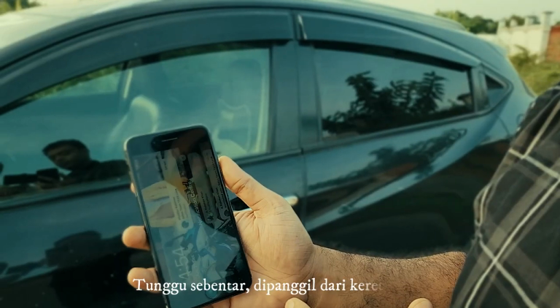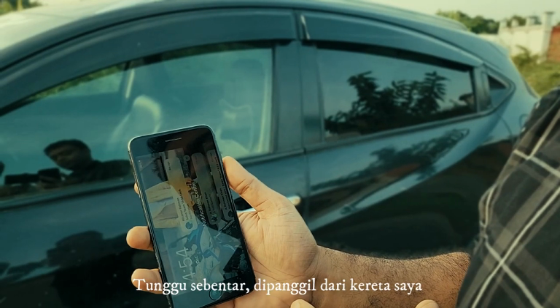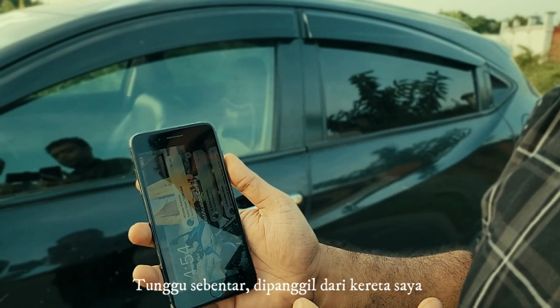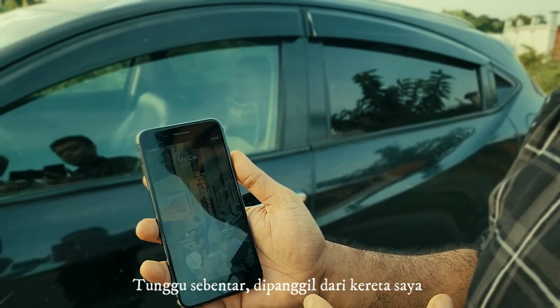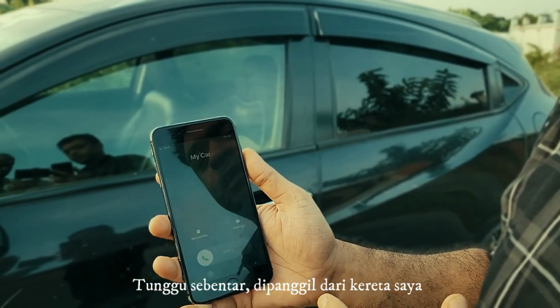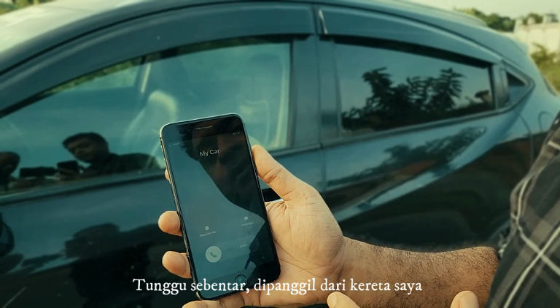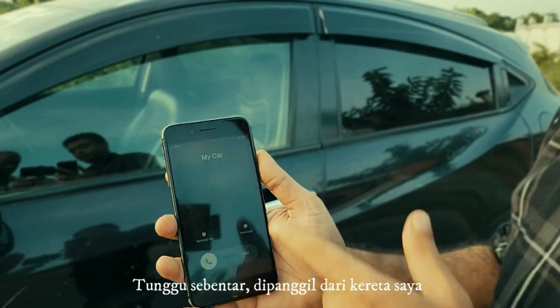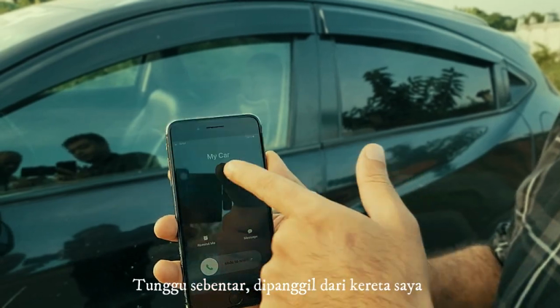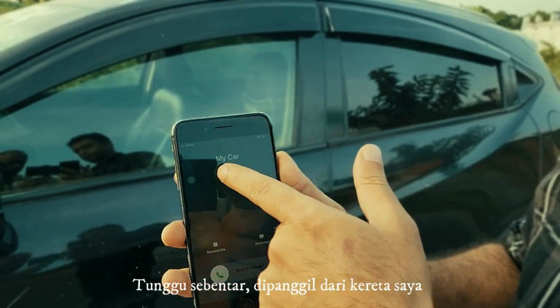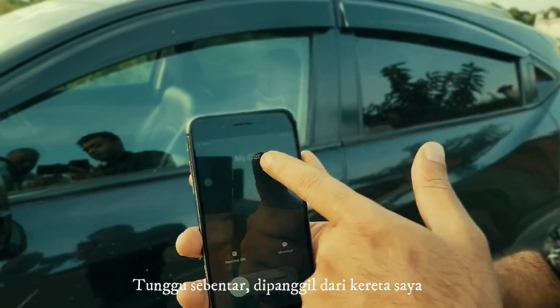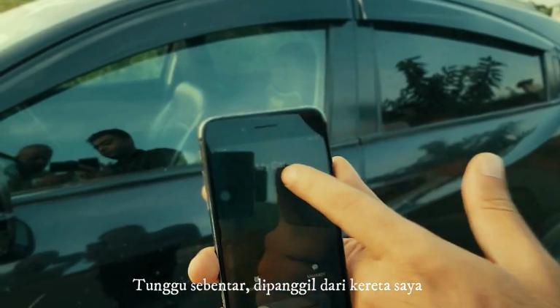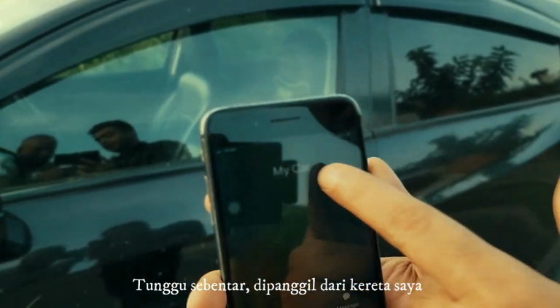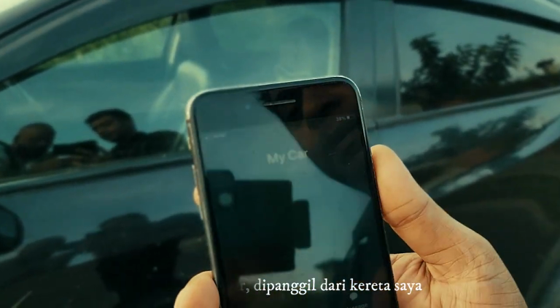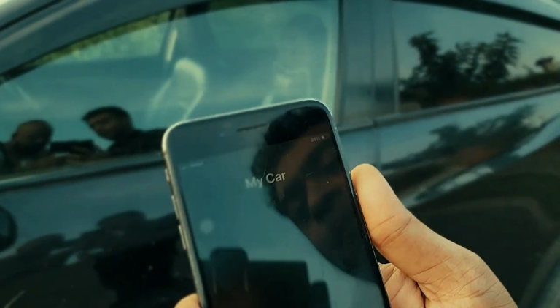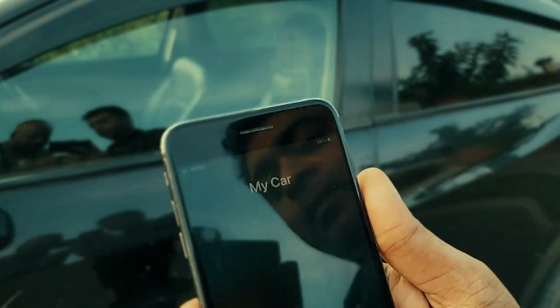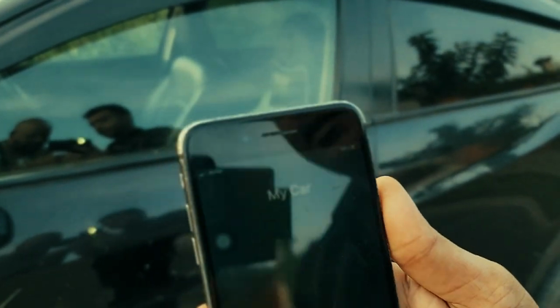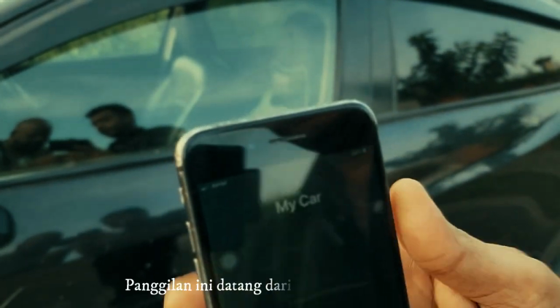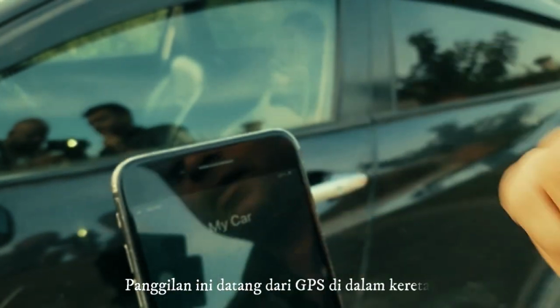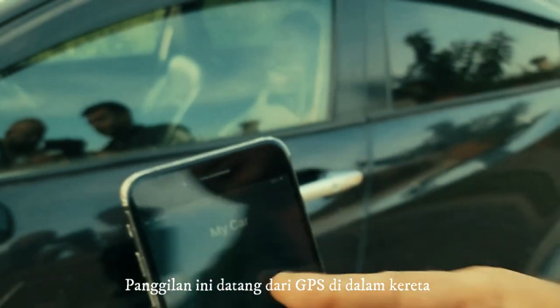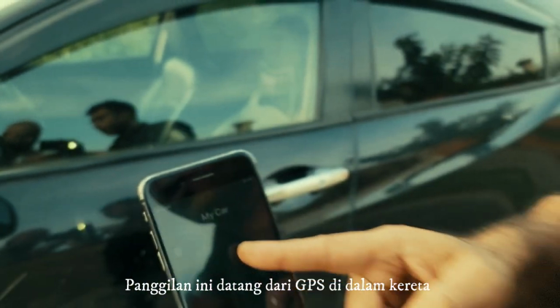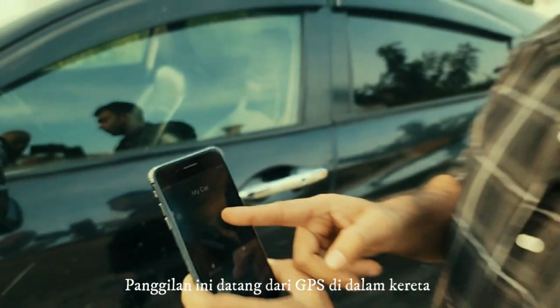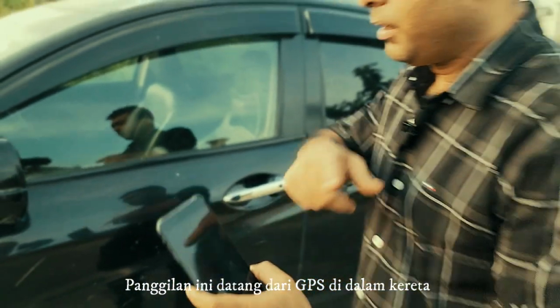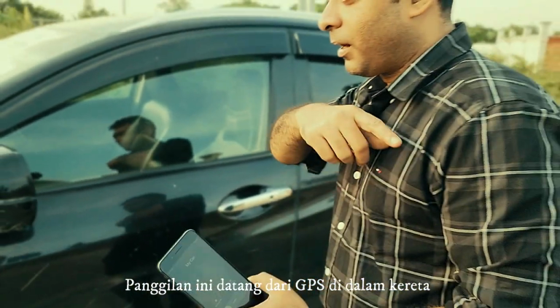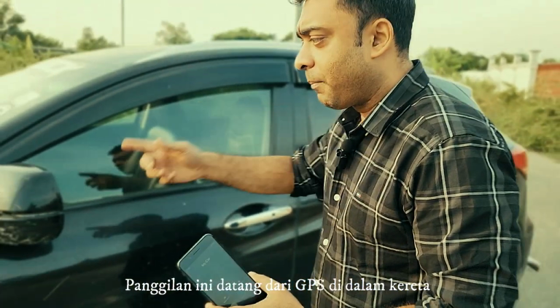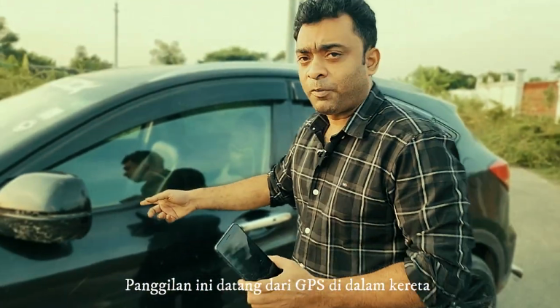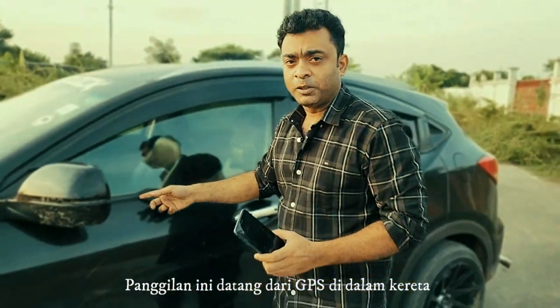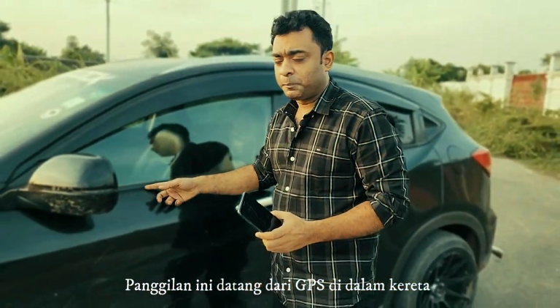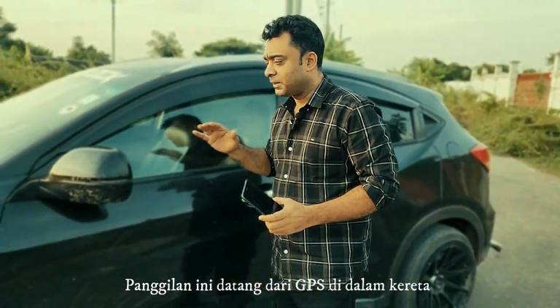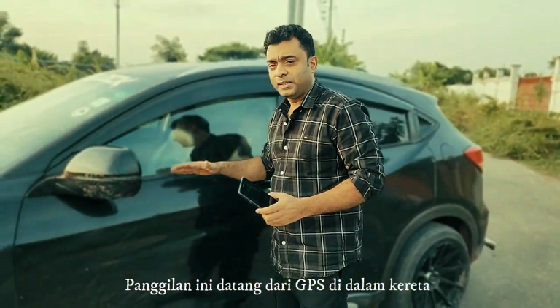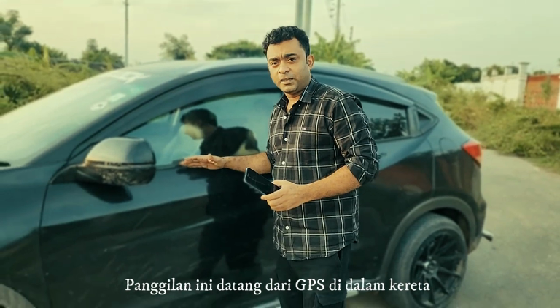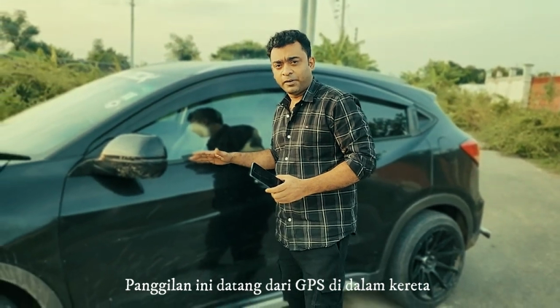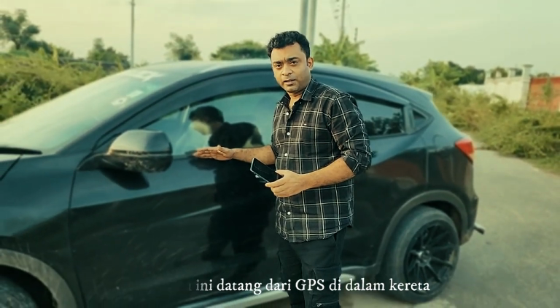Hold on, wait a second — my car. This call is coming from the GPS inside the vehicle.